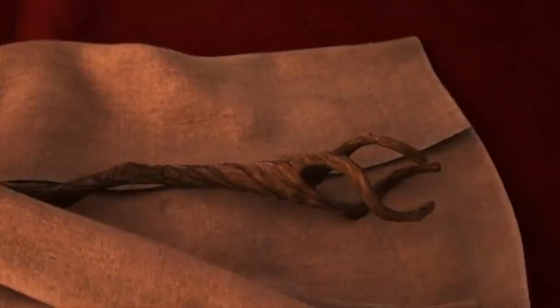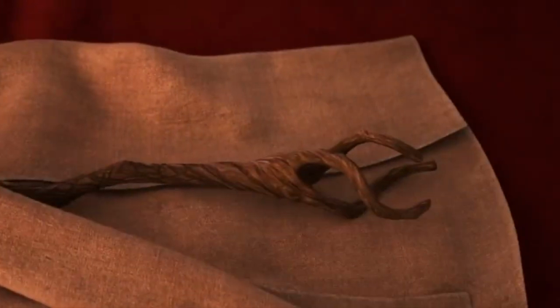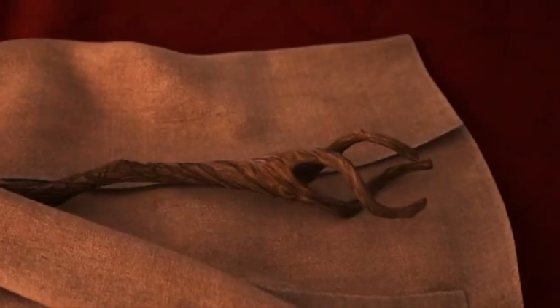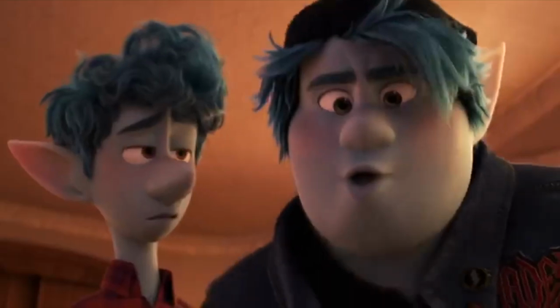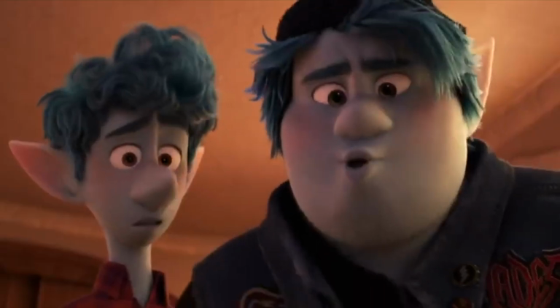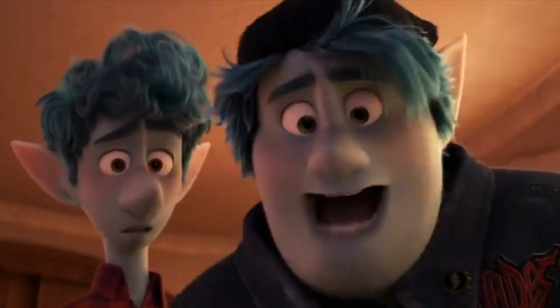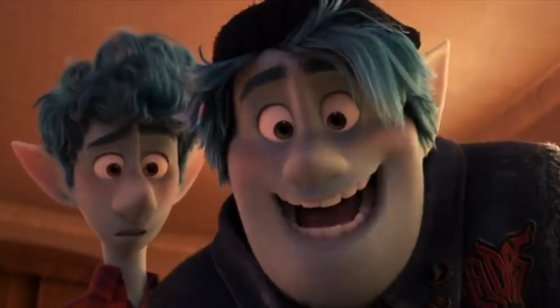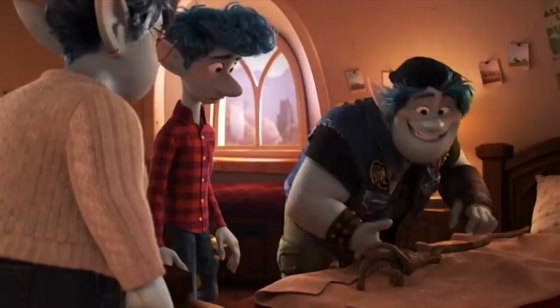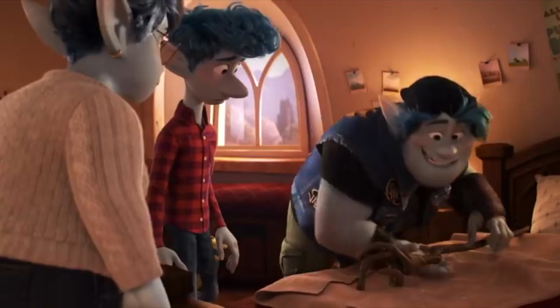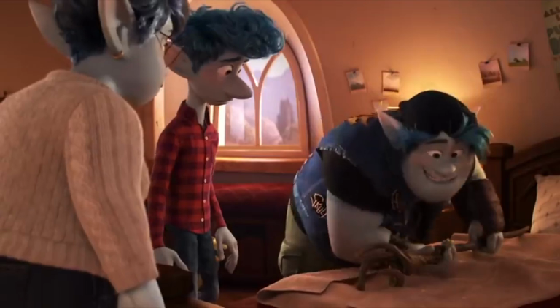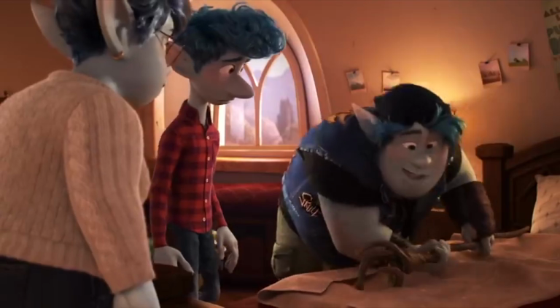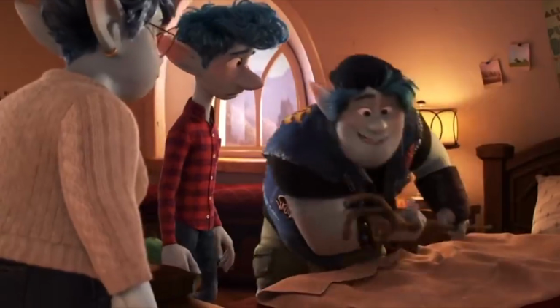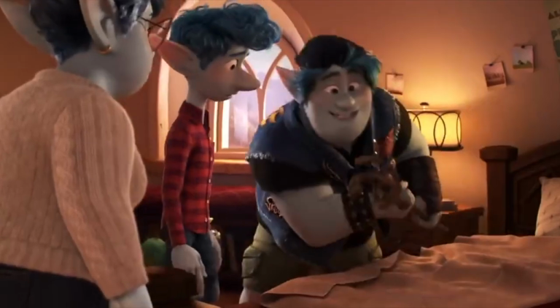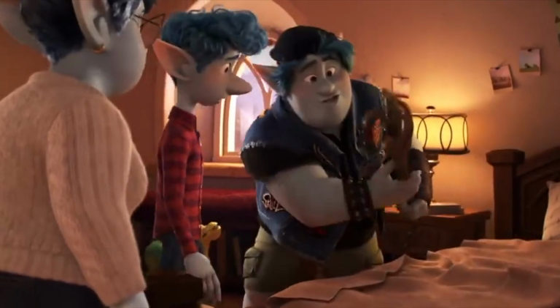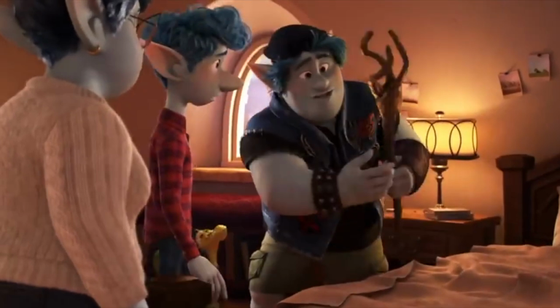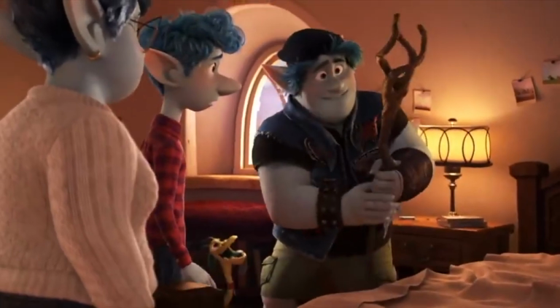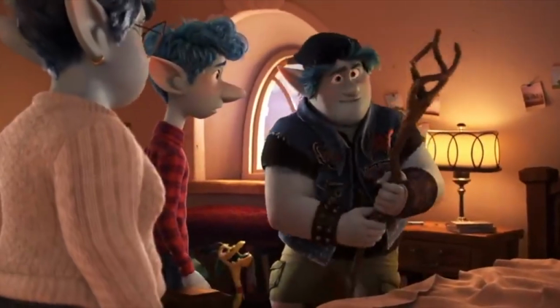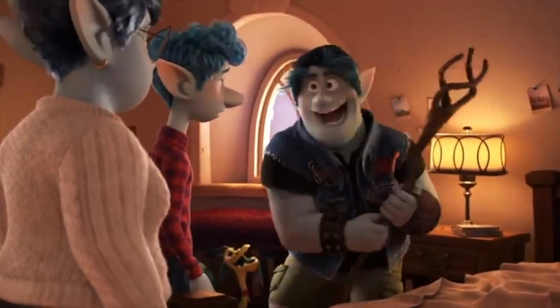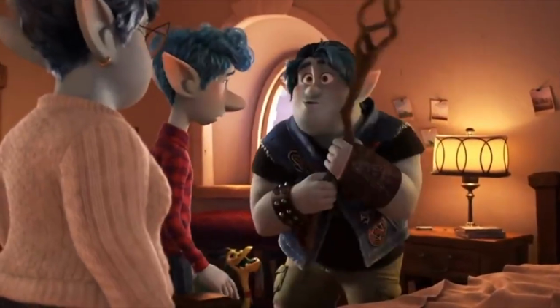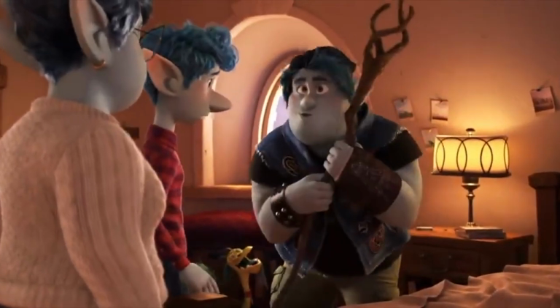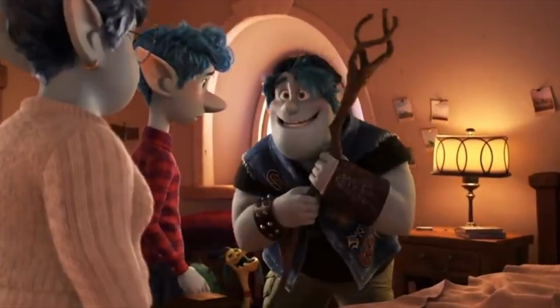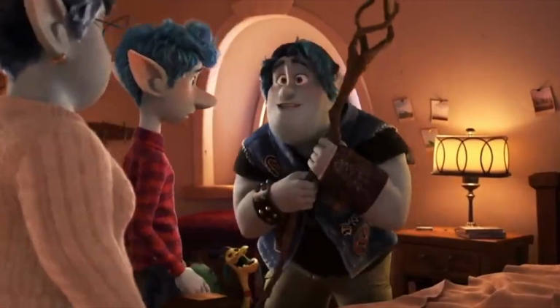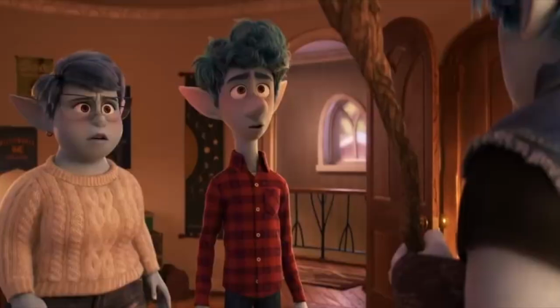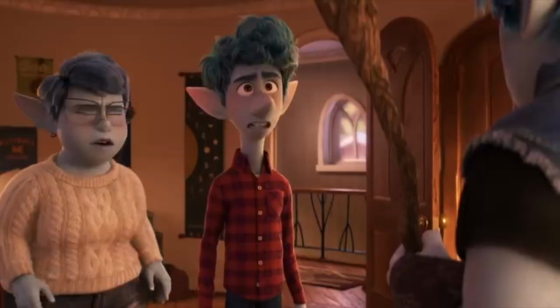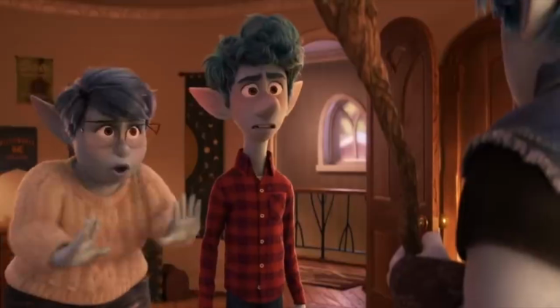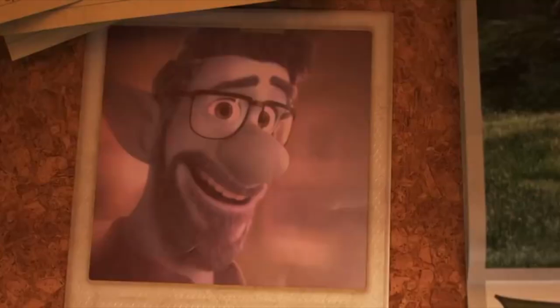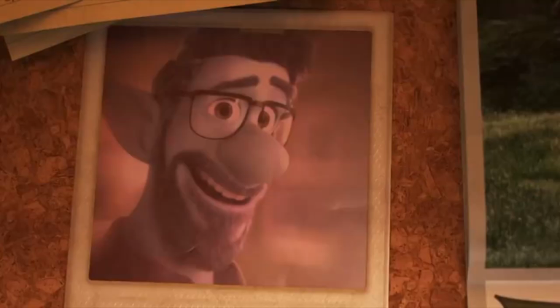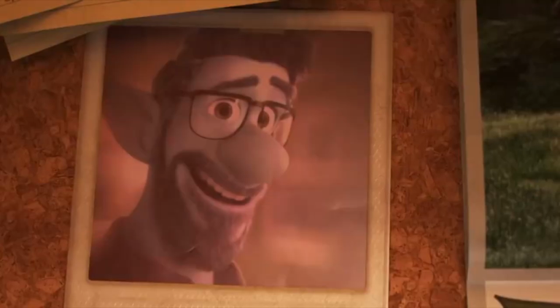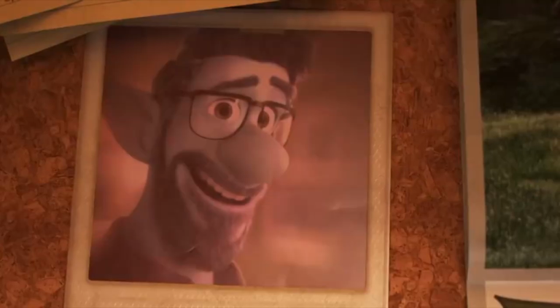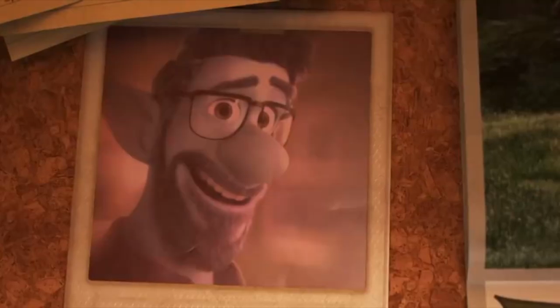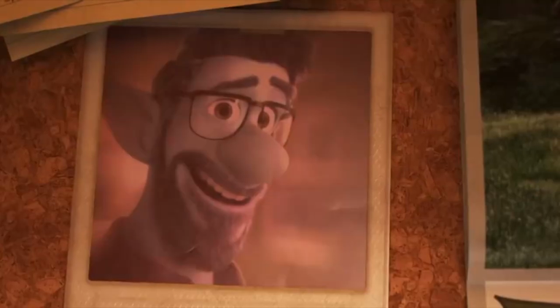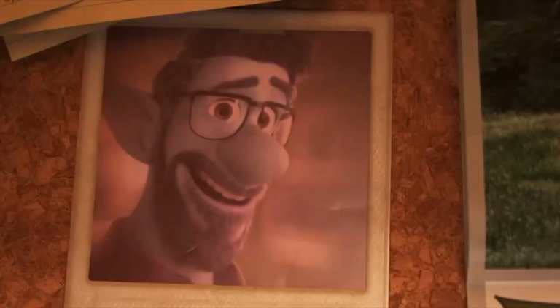No way! It's a wizard step. Dad was a wizard. What? Your dad was an accountant.